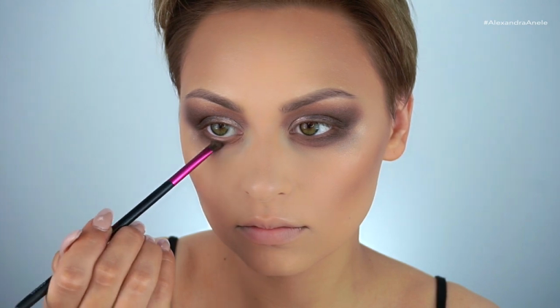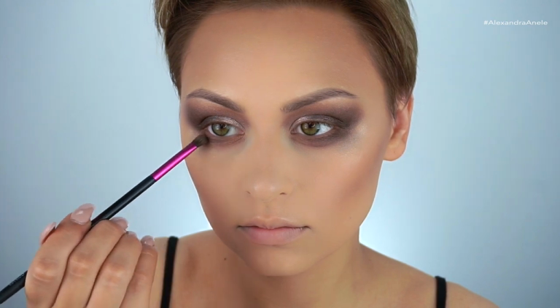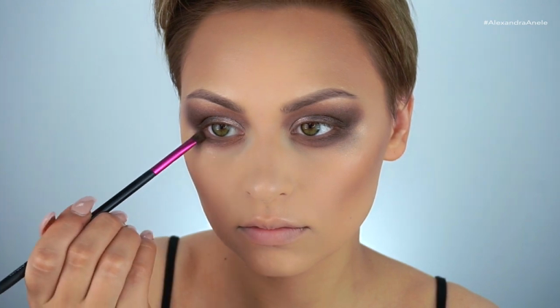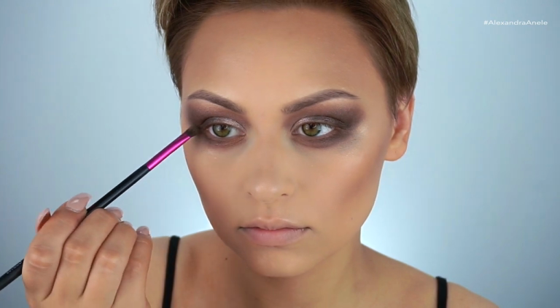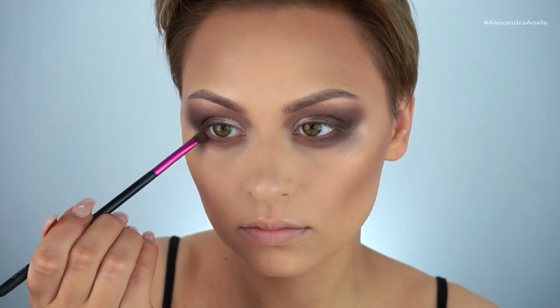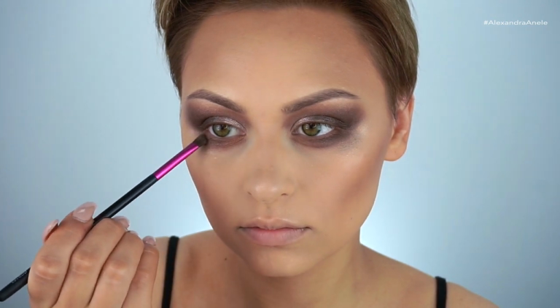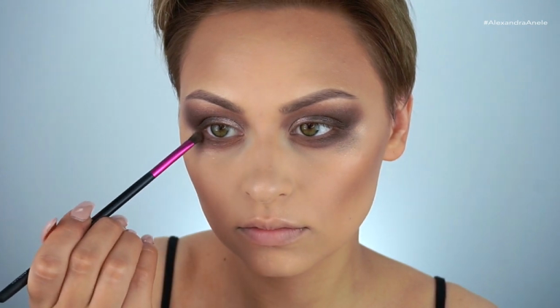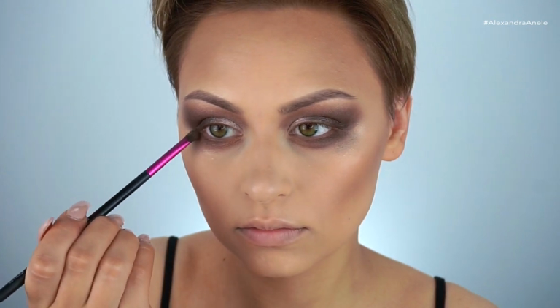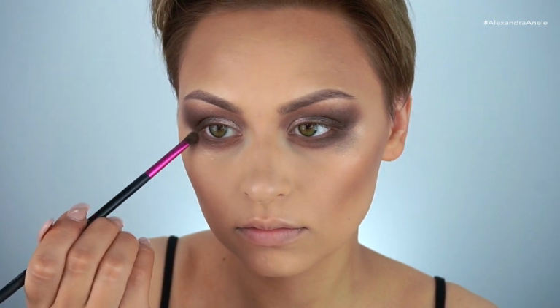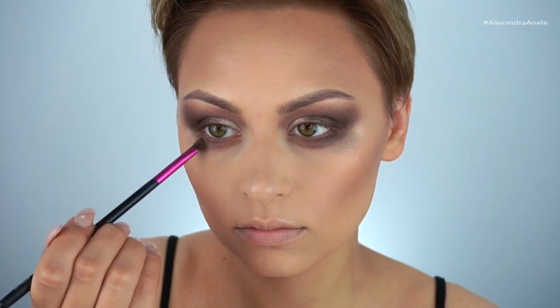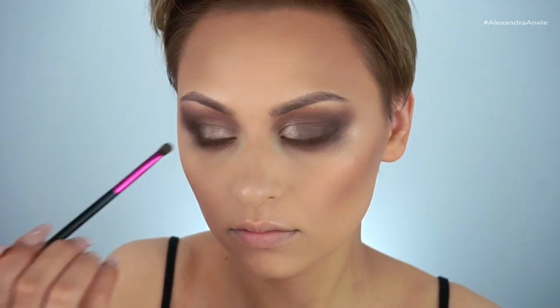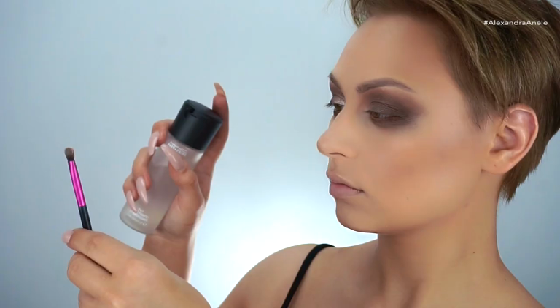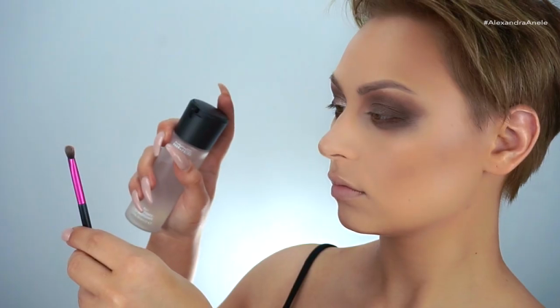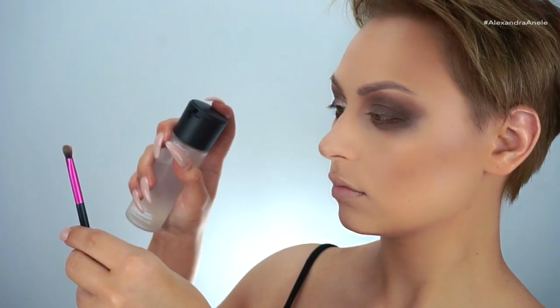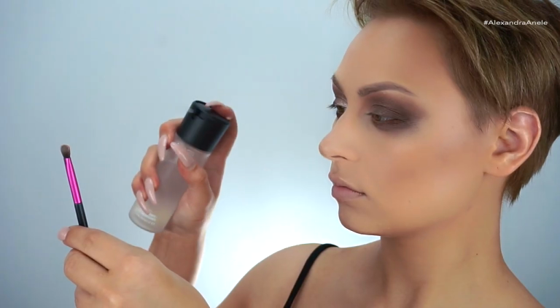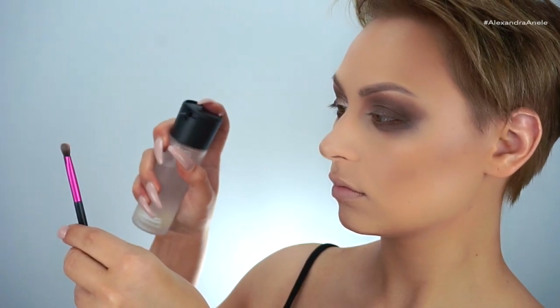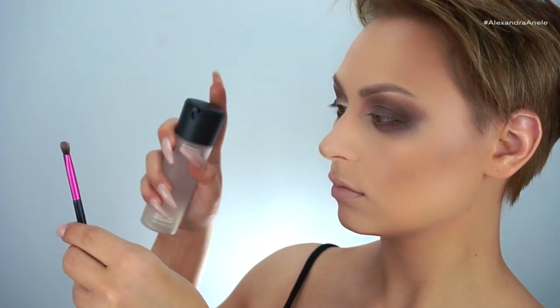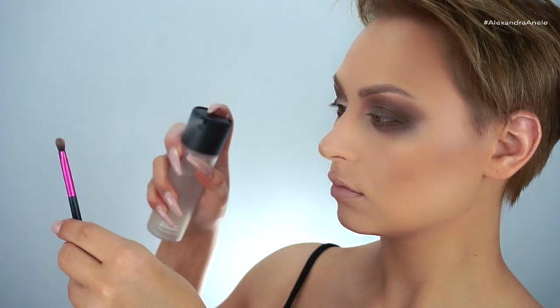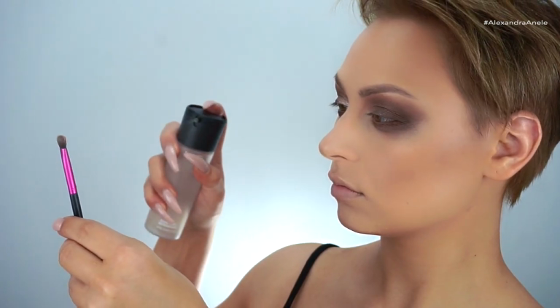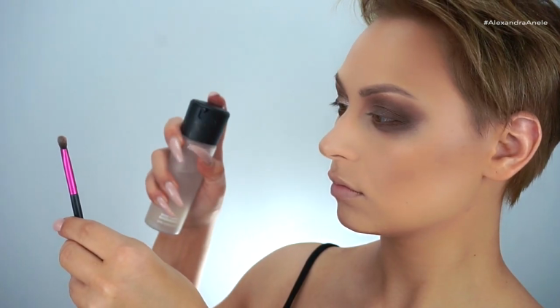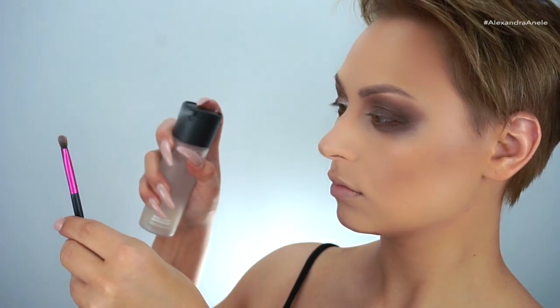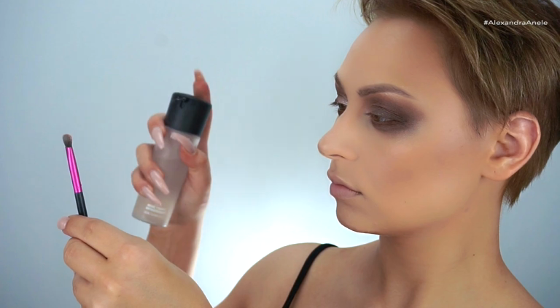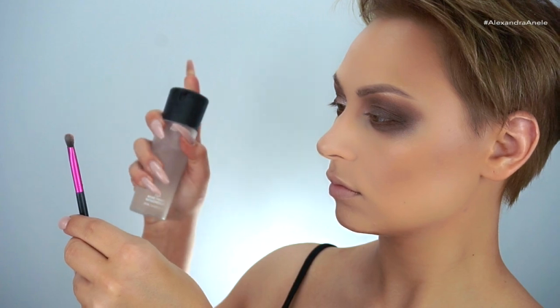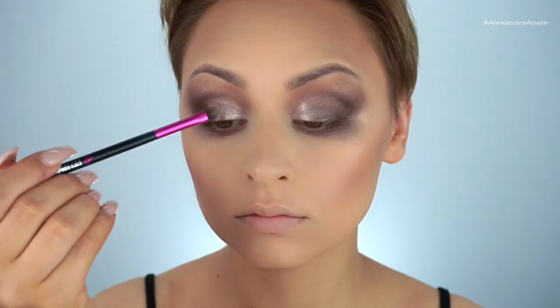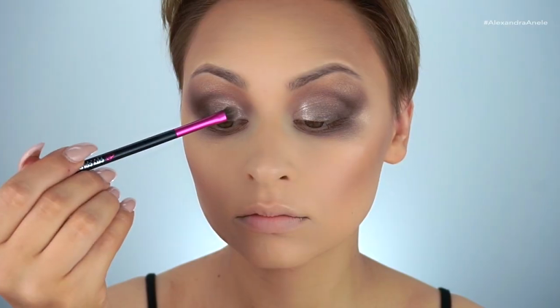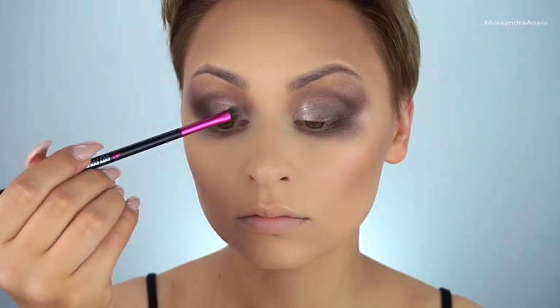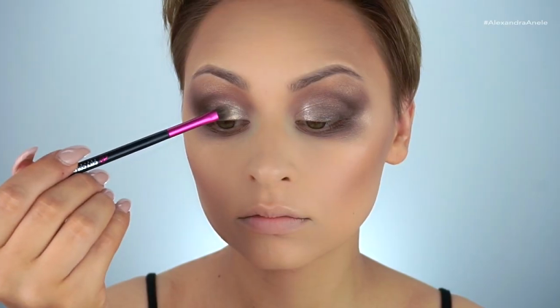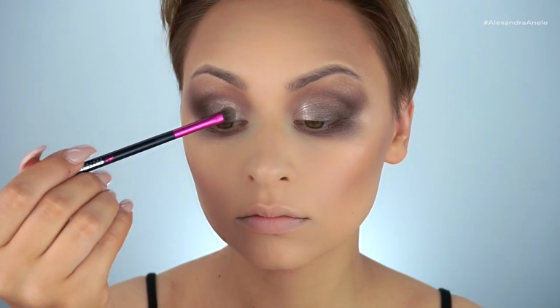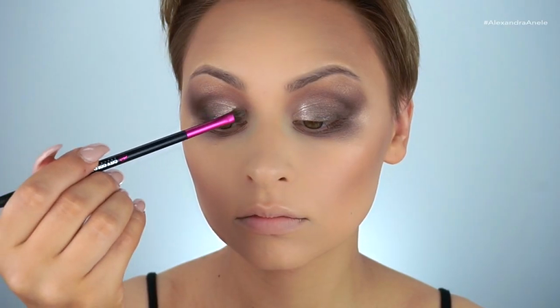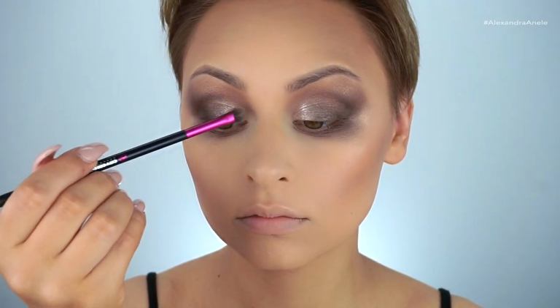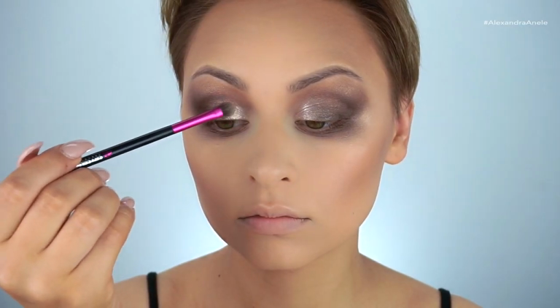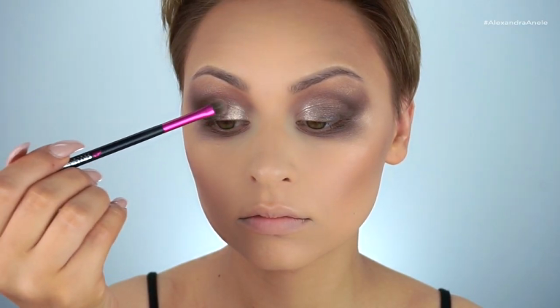I wanted to intensify the champagne shade on the lid, so I'm picking up a little more, spritzing it with Fix Plus, and going back over top.